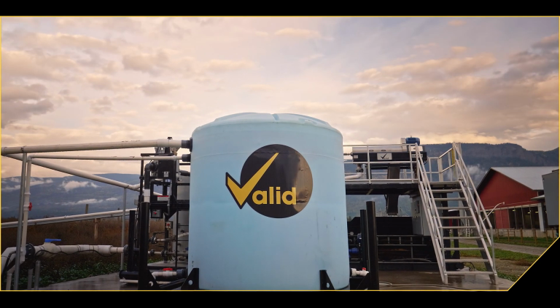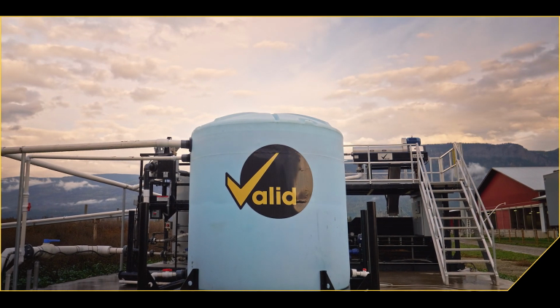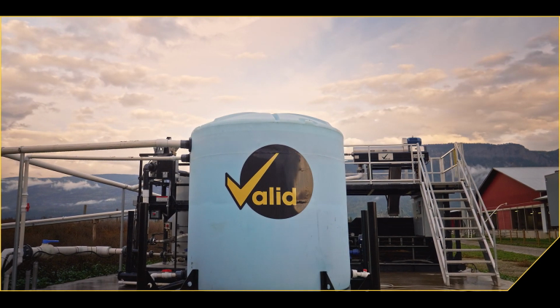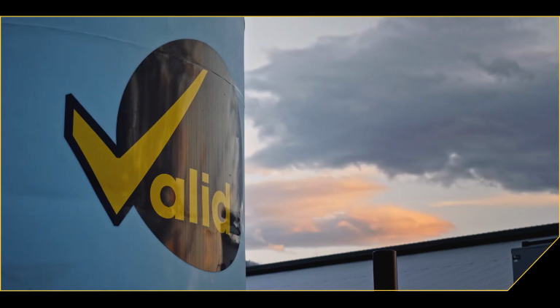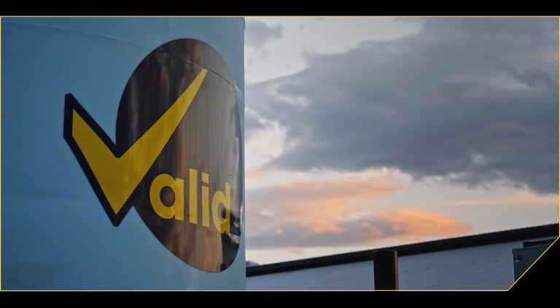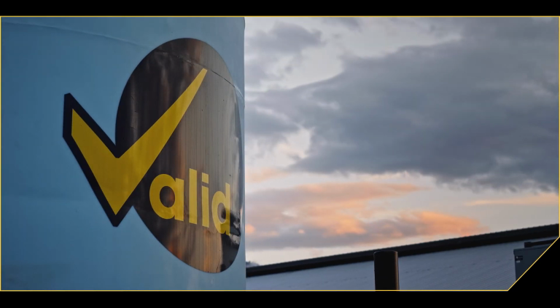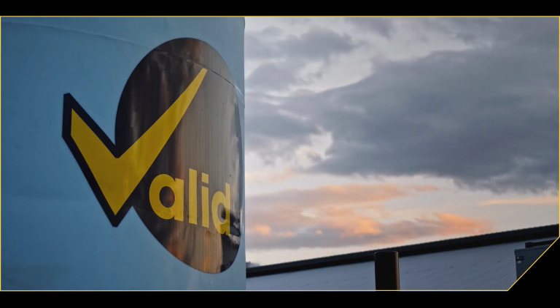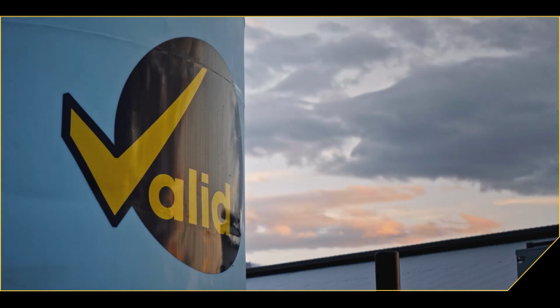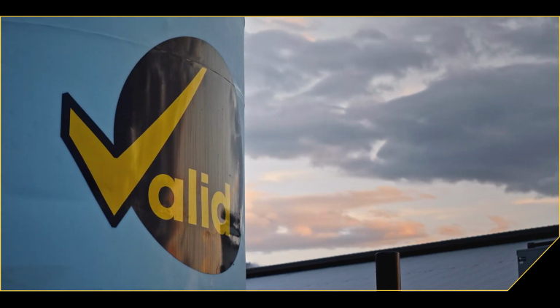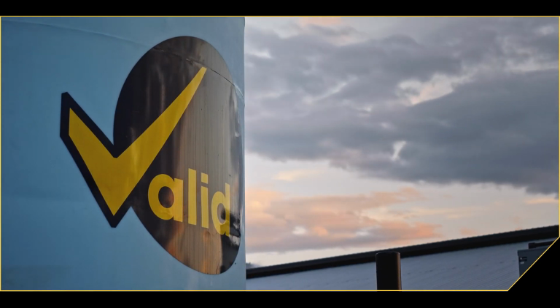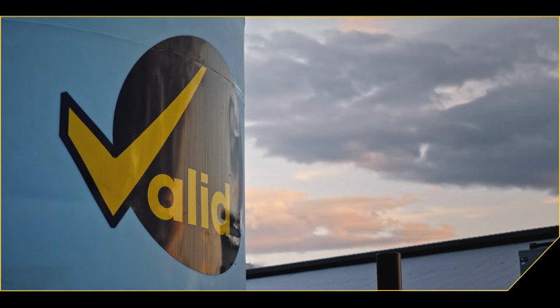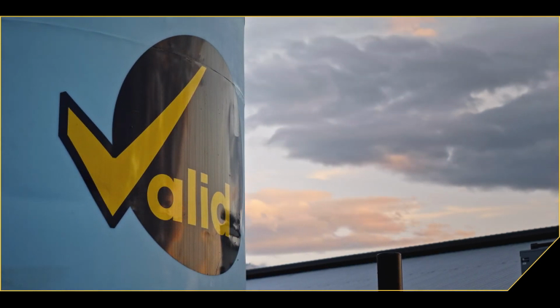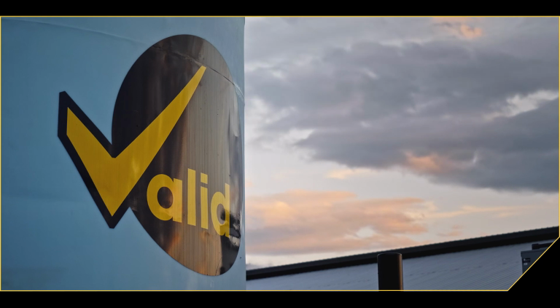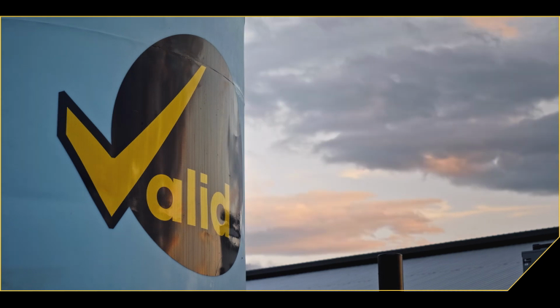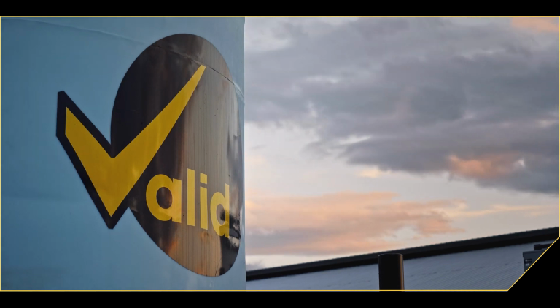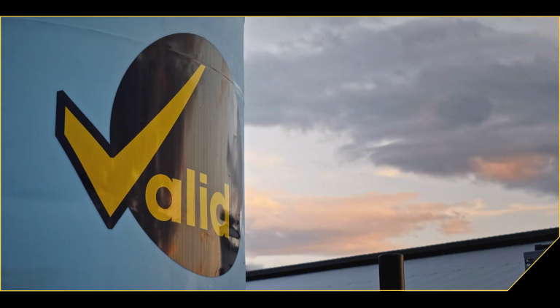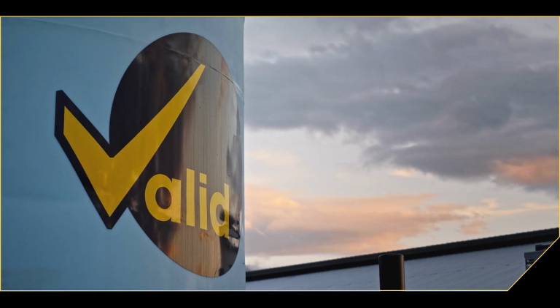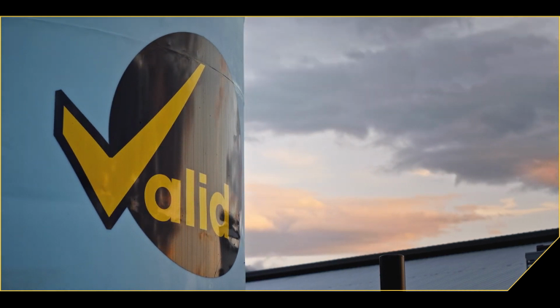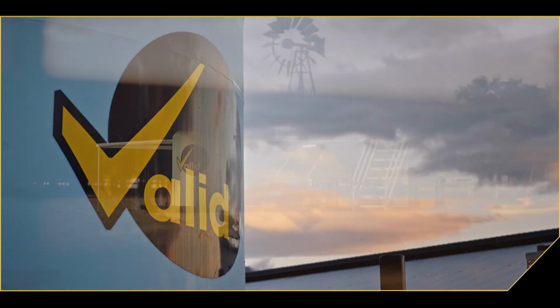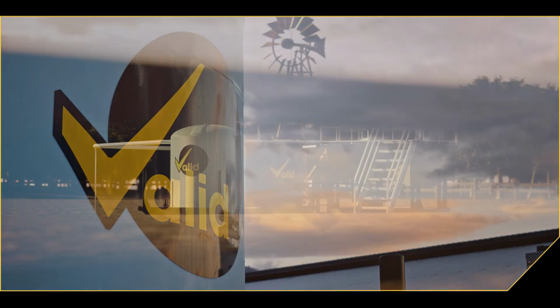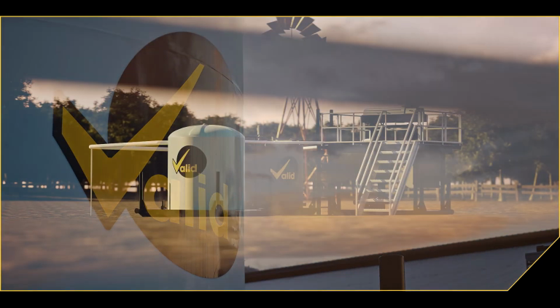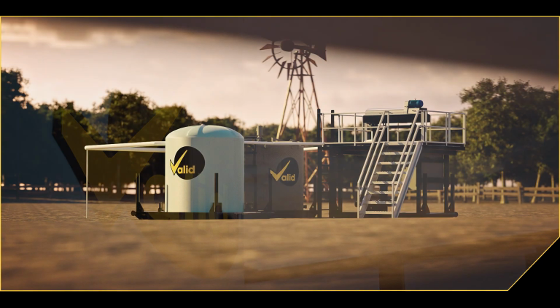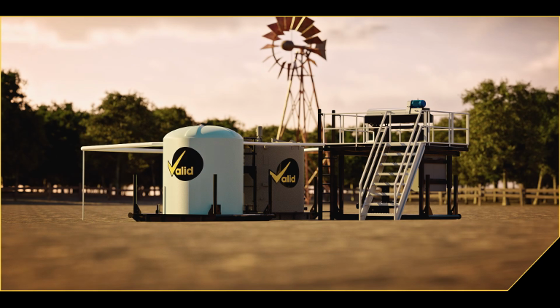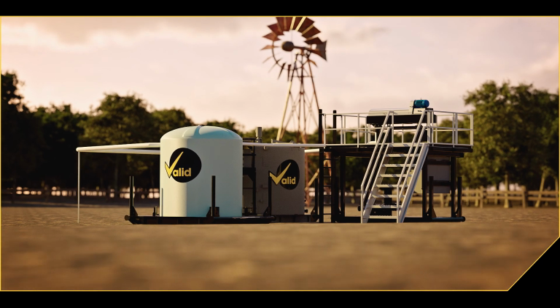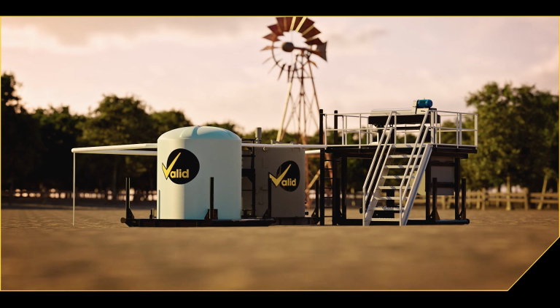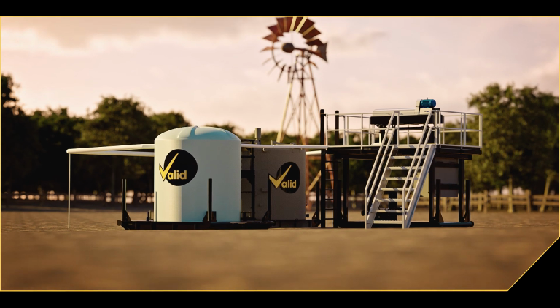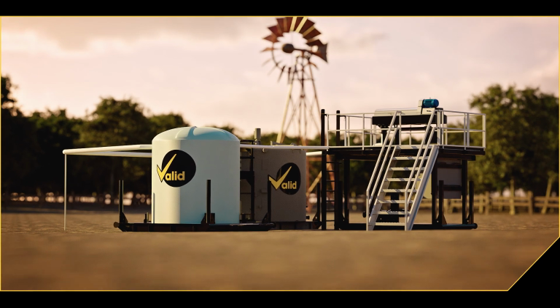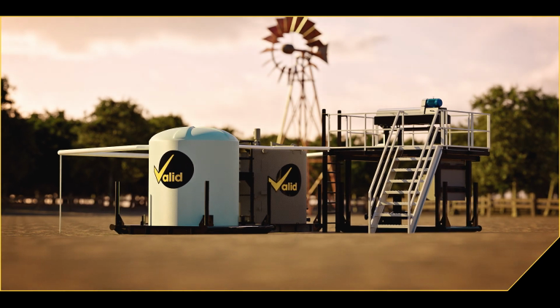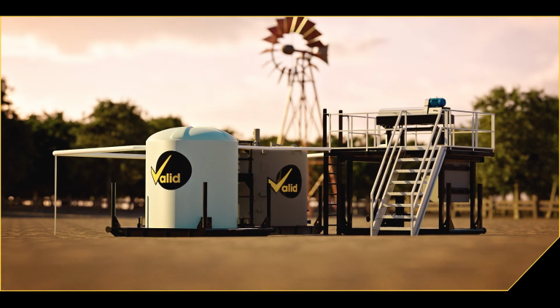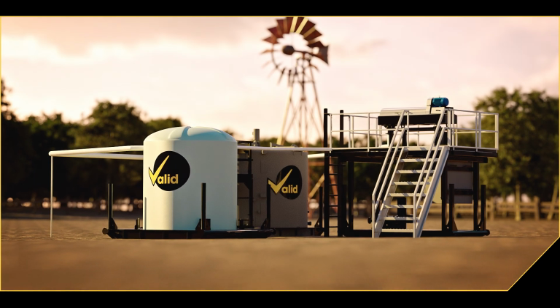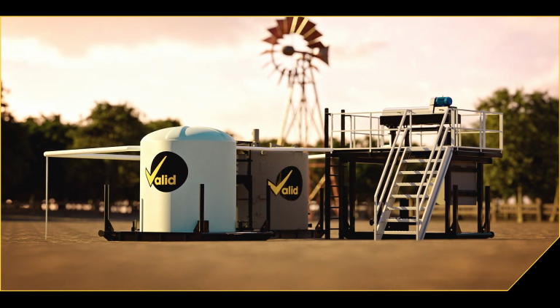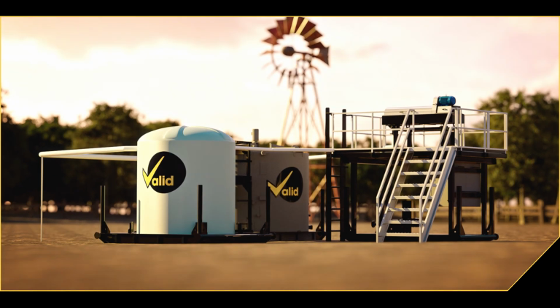Contact us to find out more about Valid's Nutrient Recovery System and how it can benefit your farm.